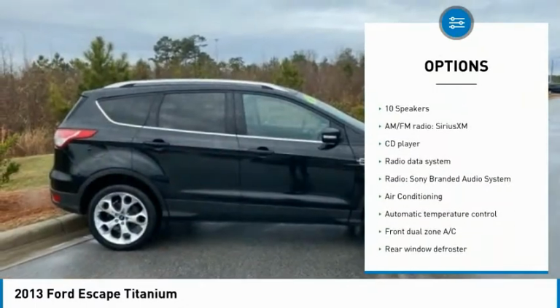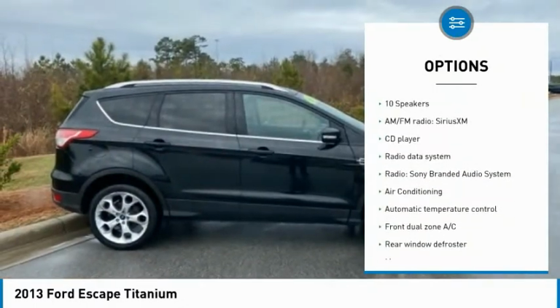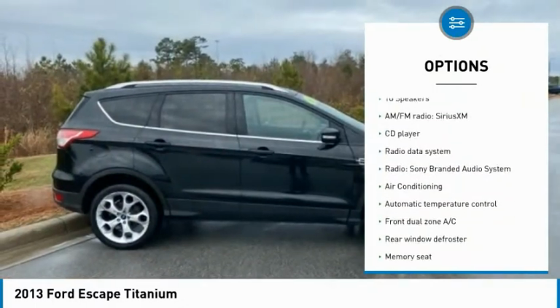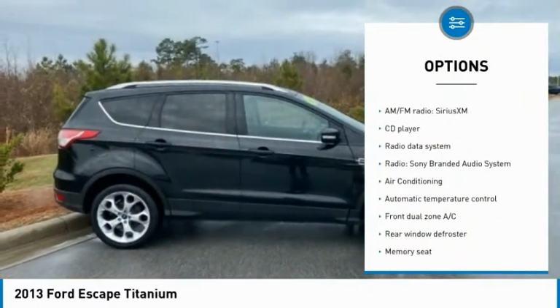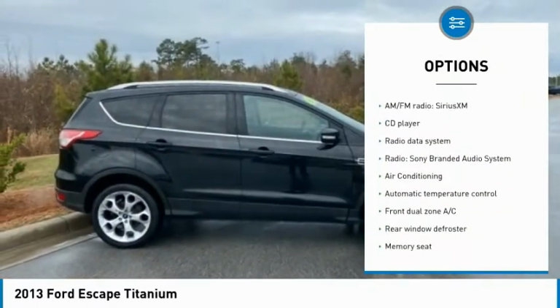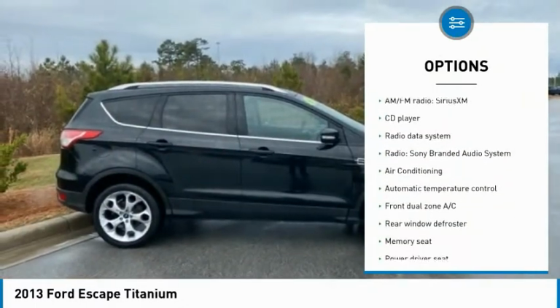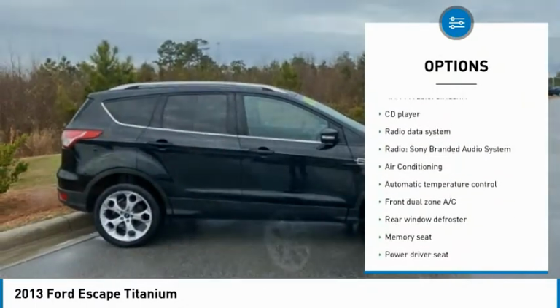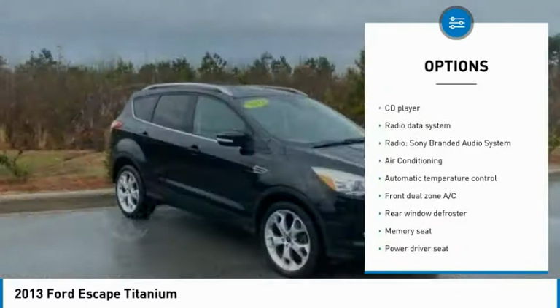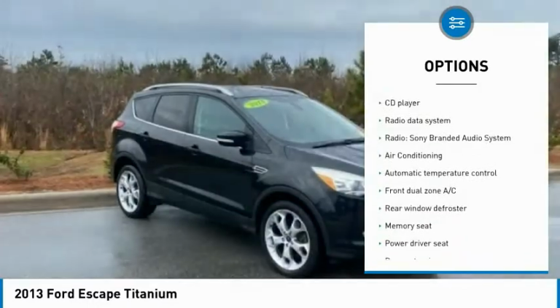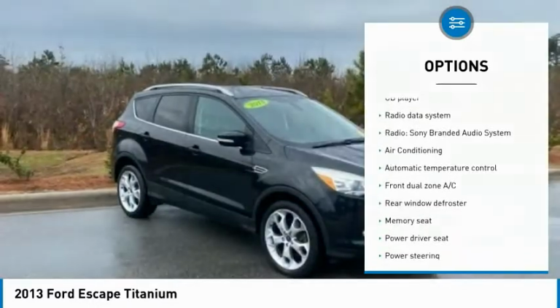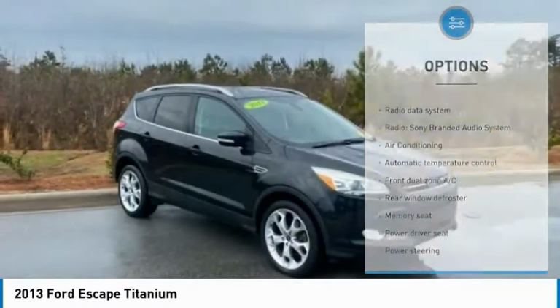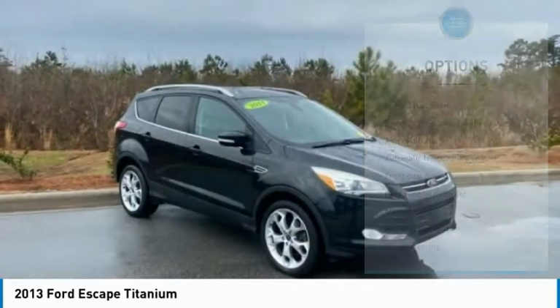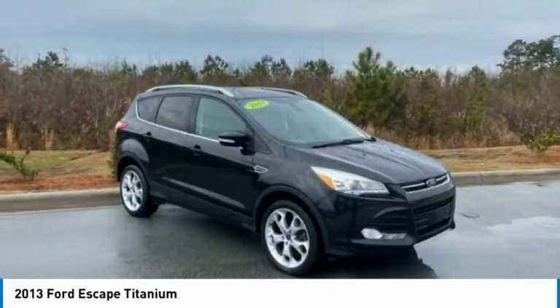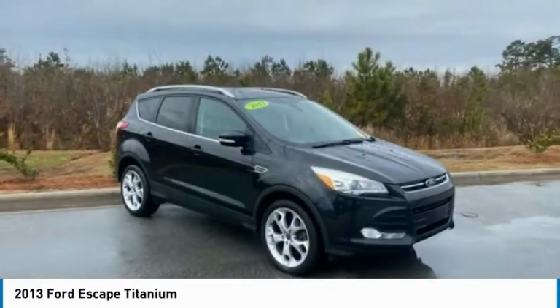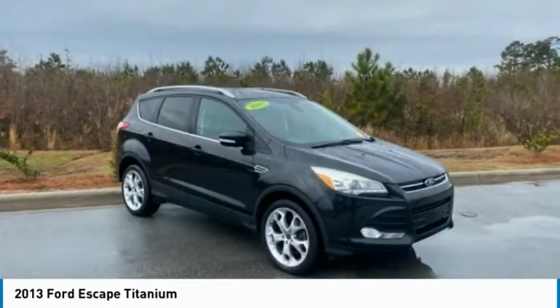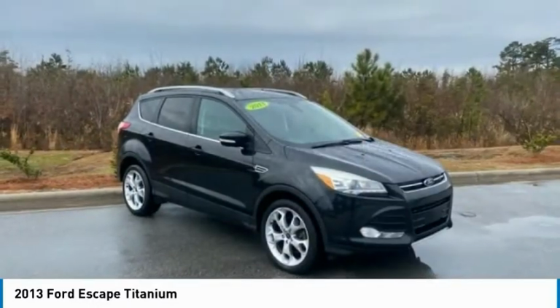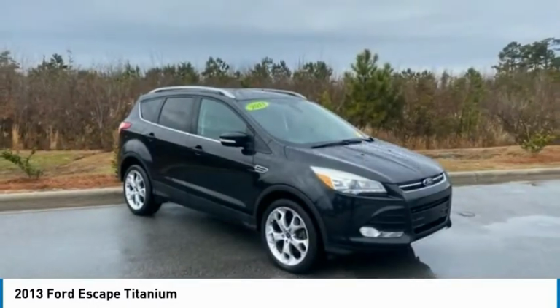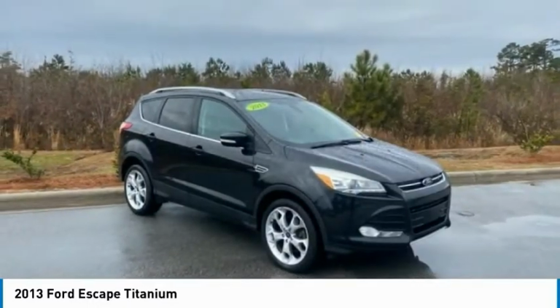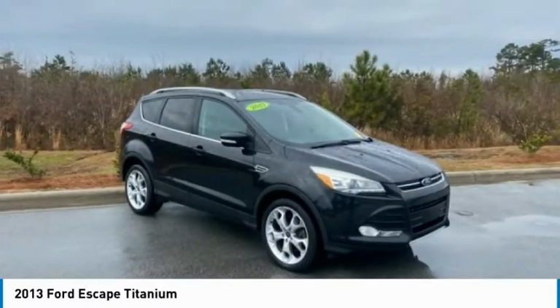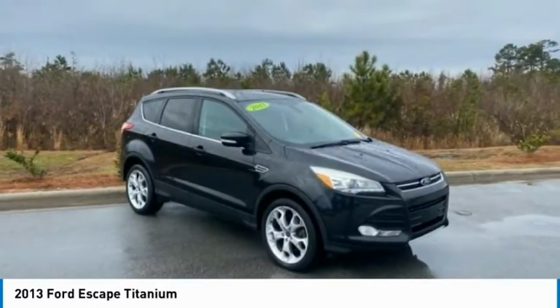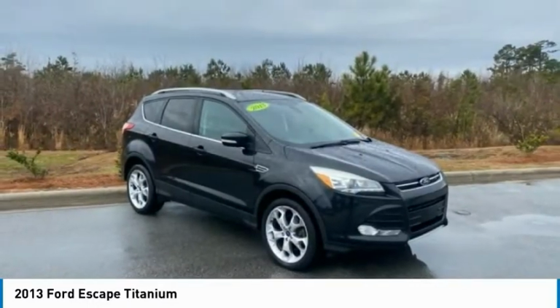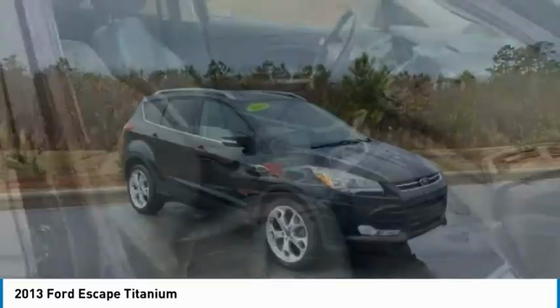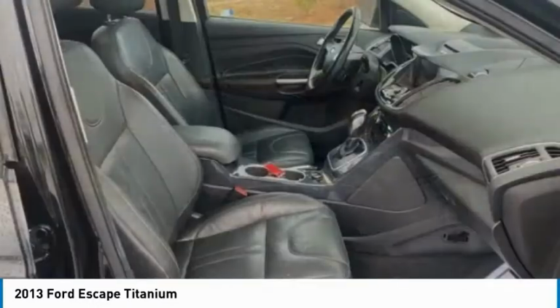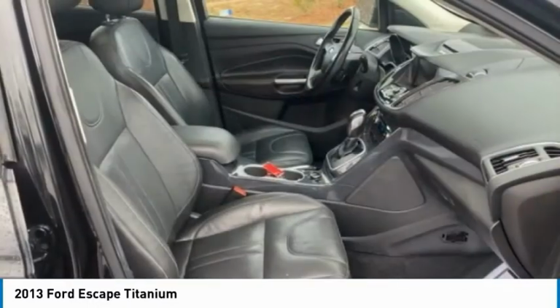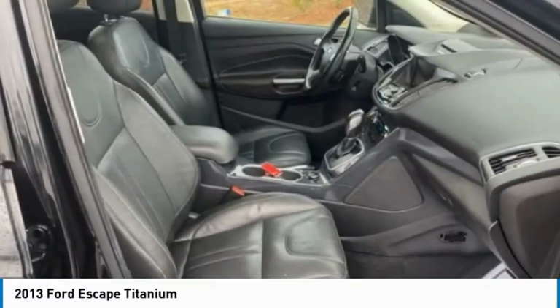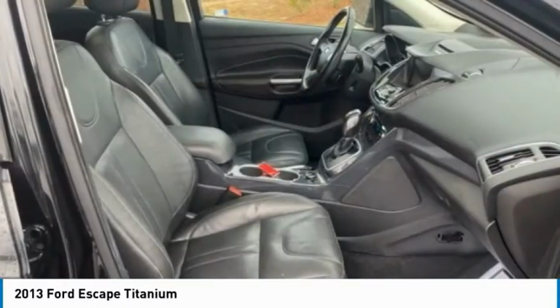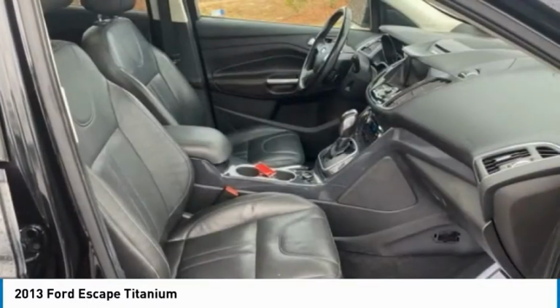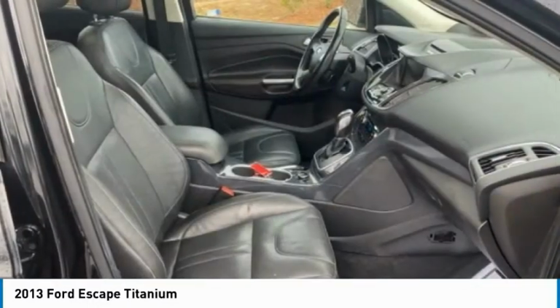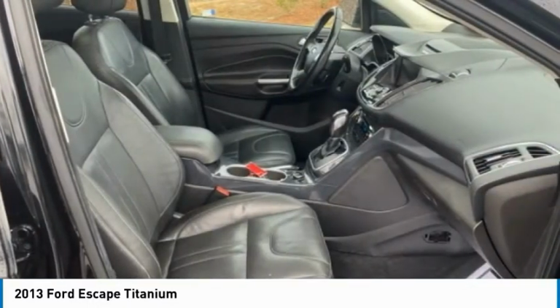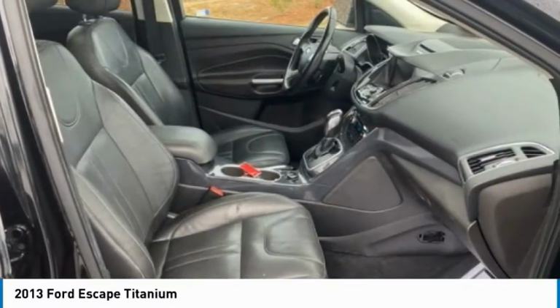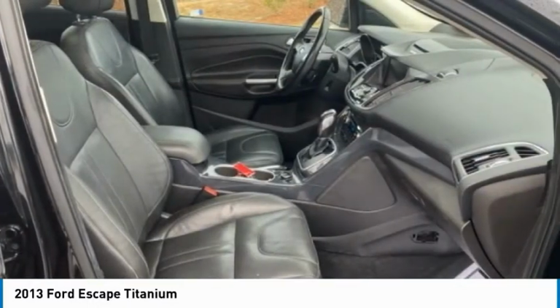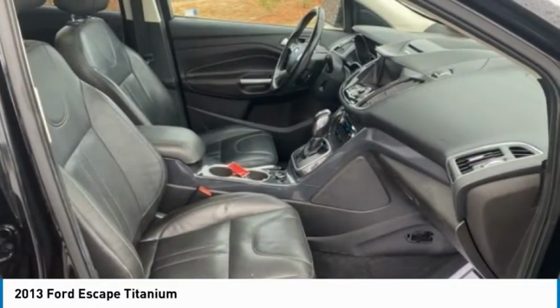Additional features include fog lights, speed control, four-wheel disc brakes, rear window defroster, and rear window wiper.